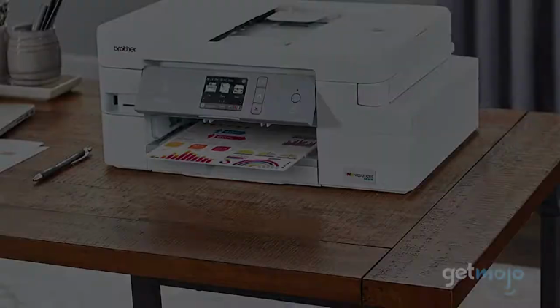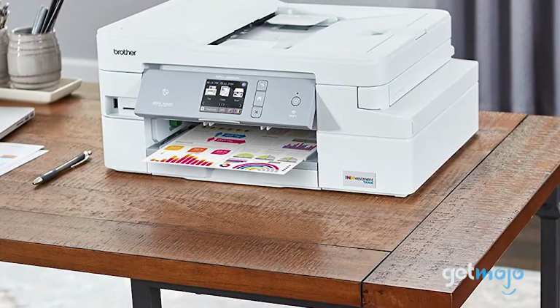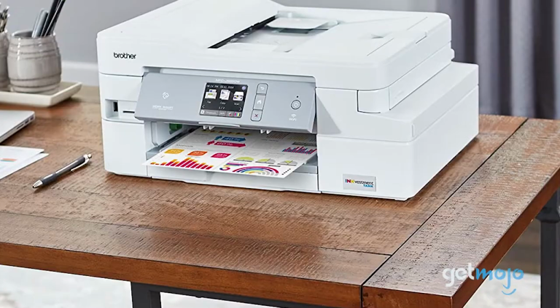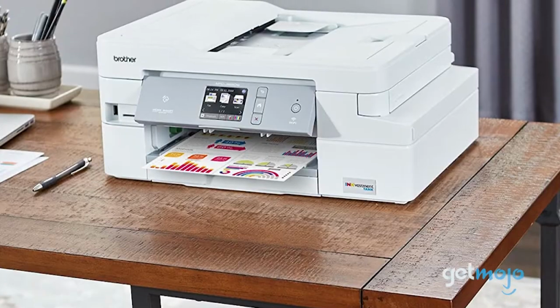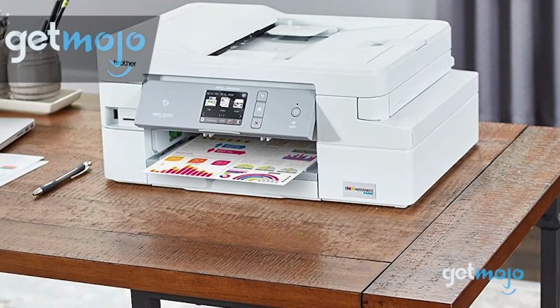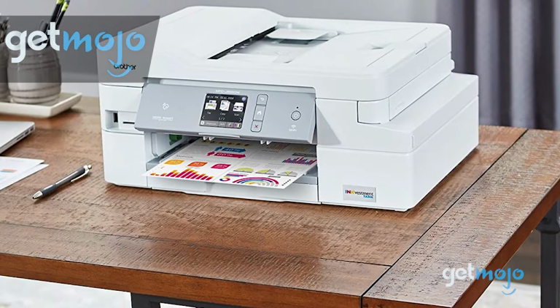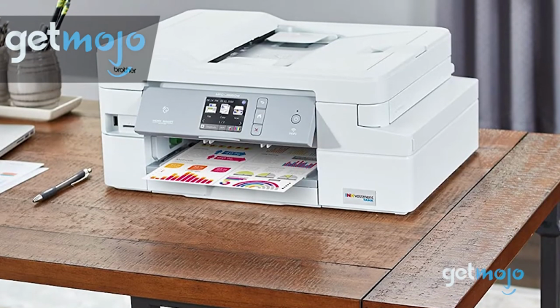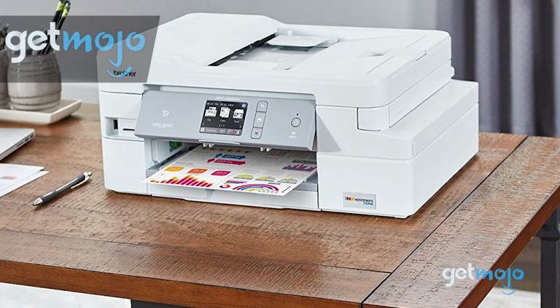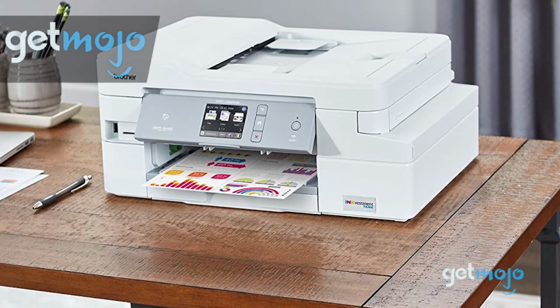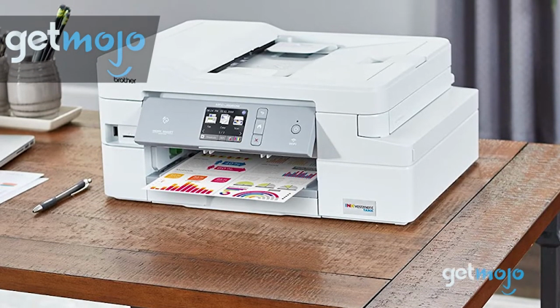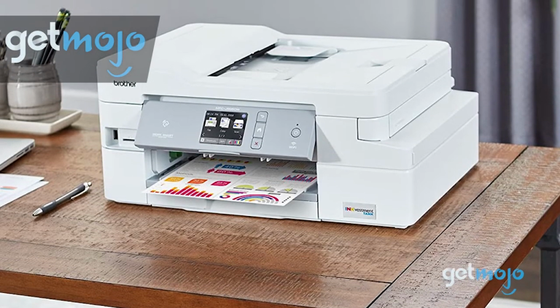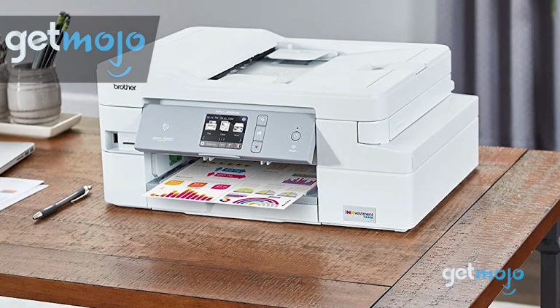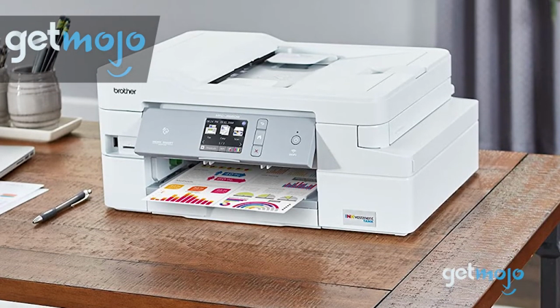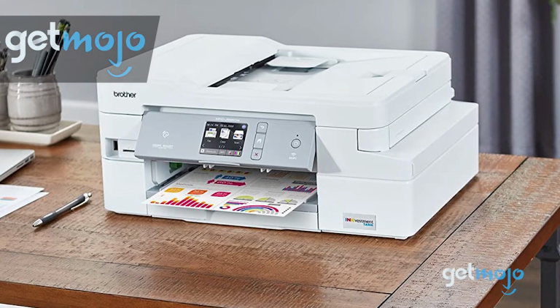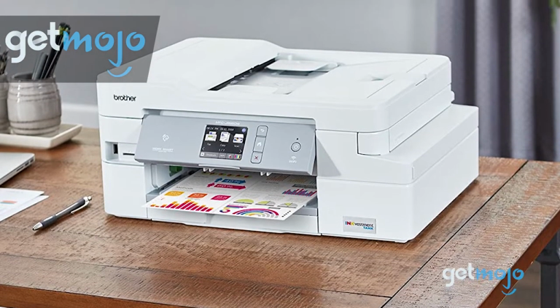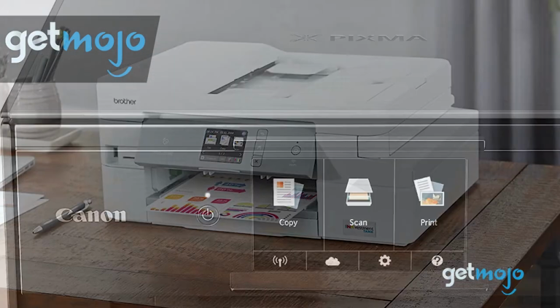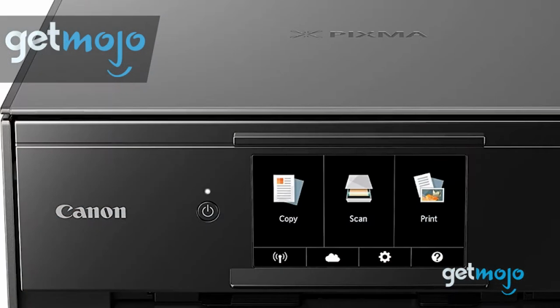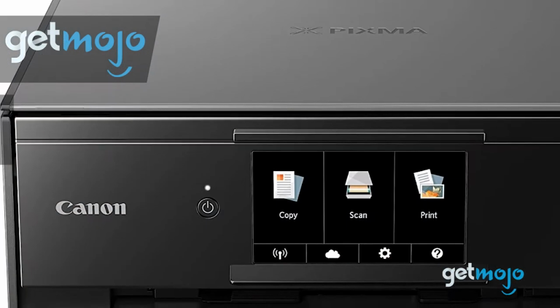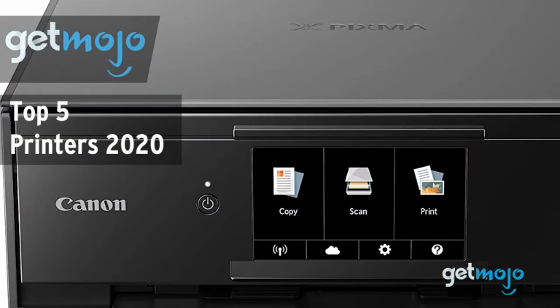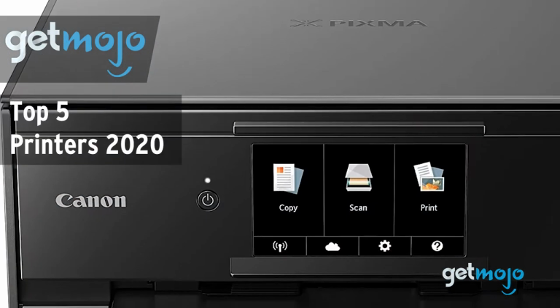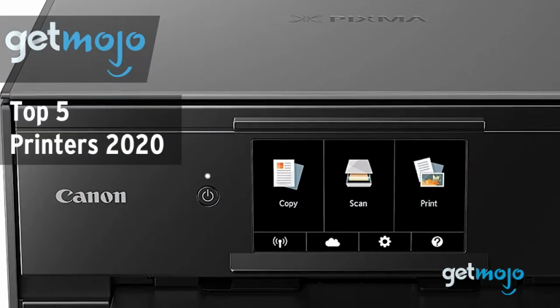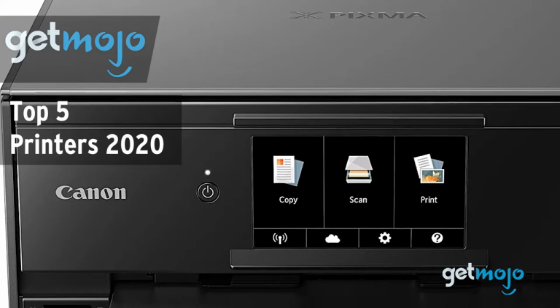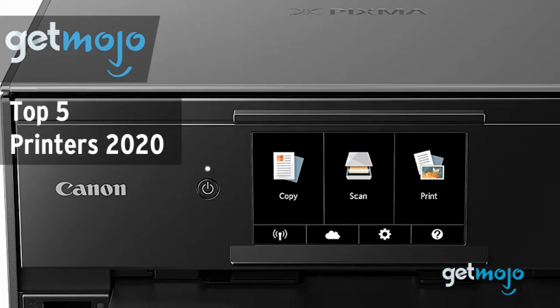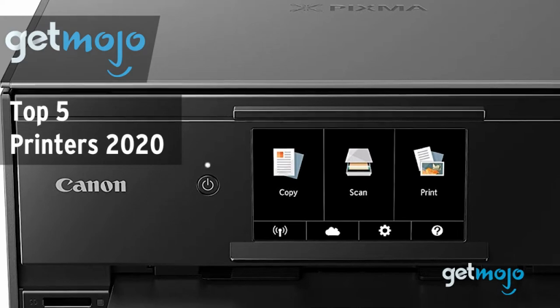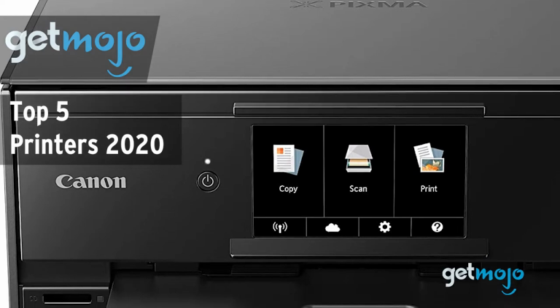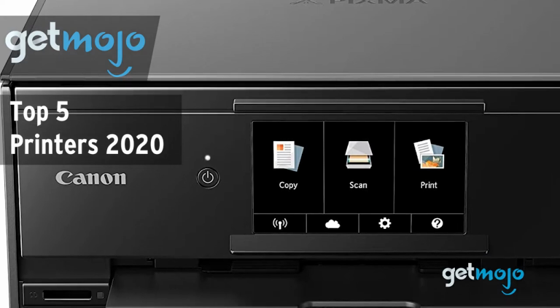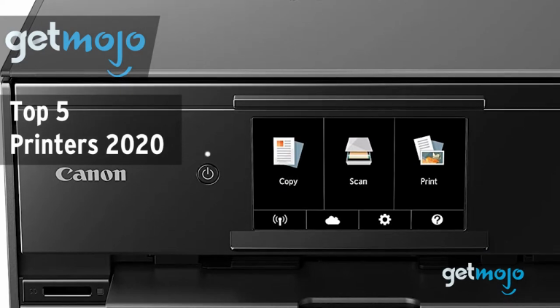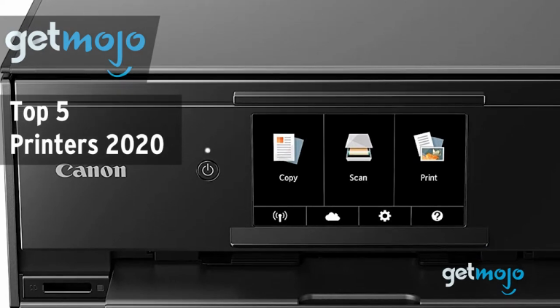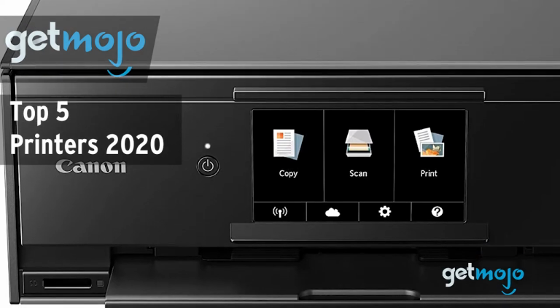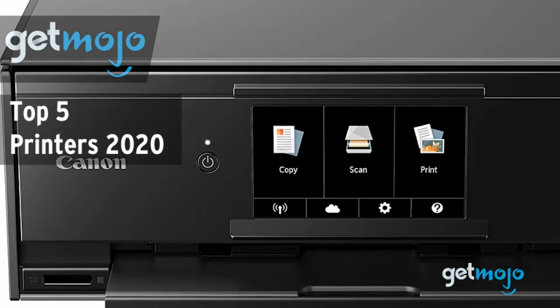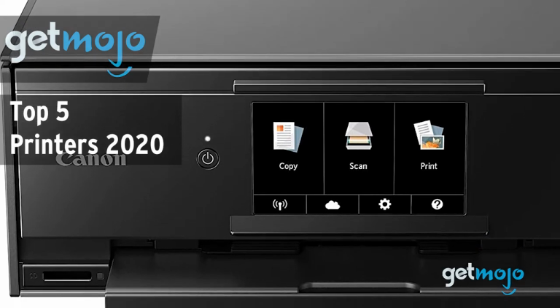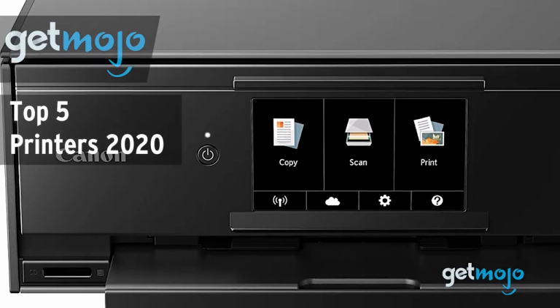Welcome to GetMojo, we do the research so you don't have to. In this video, we're offering our picks for the 5 best printers on the market in 2020.